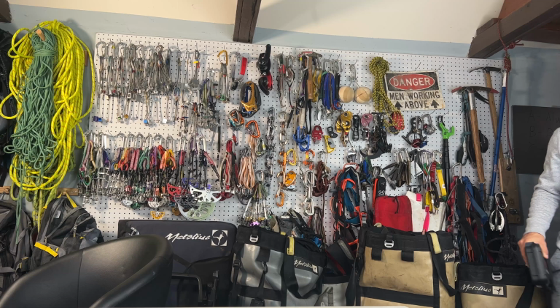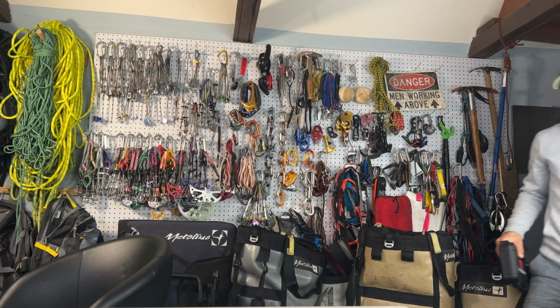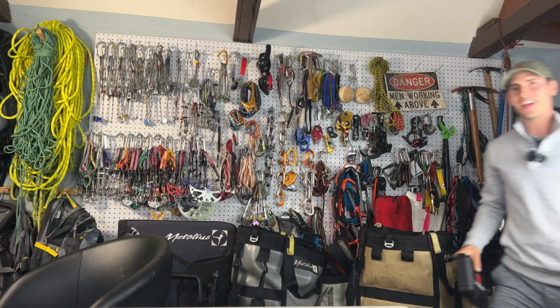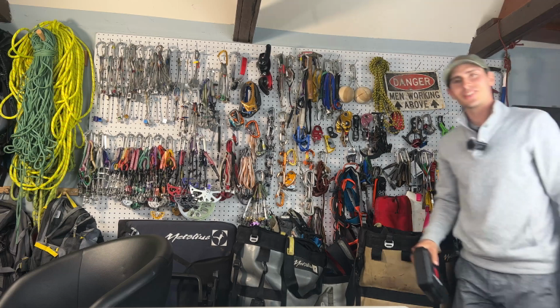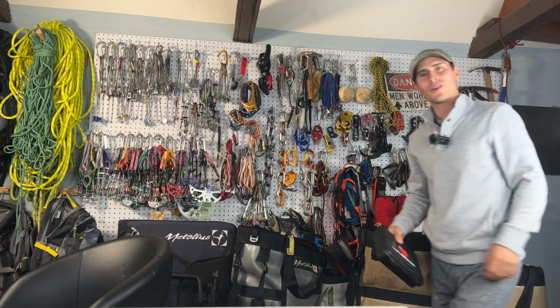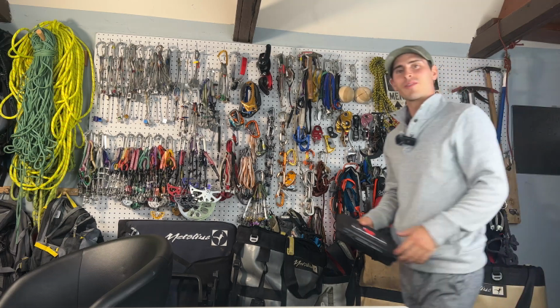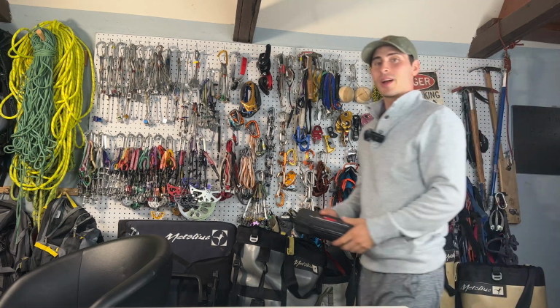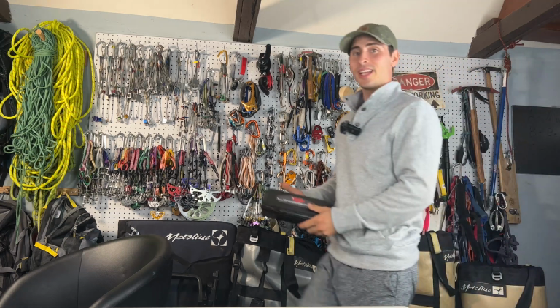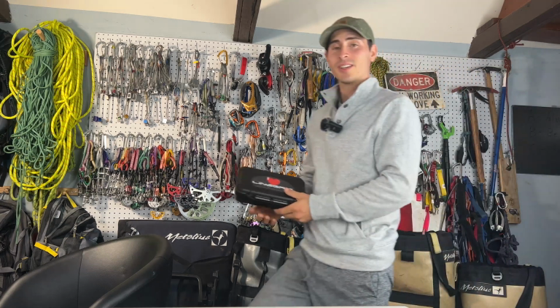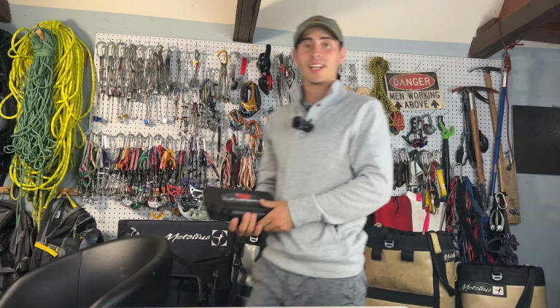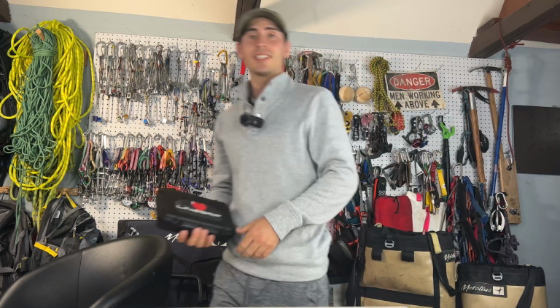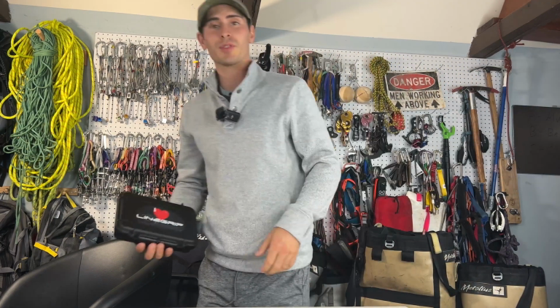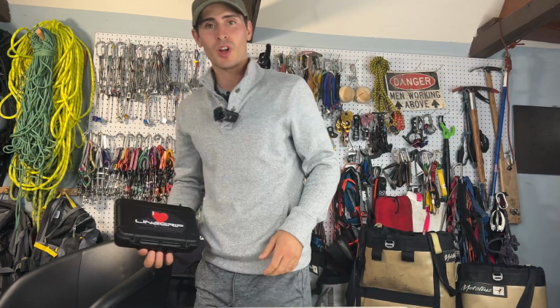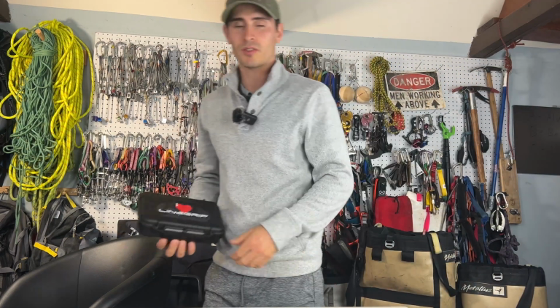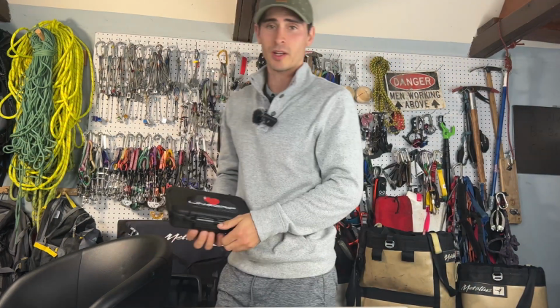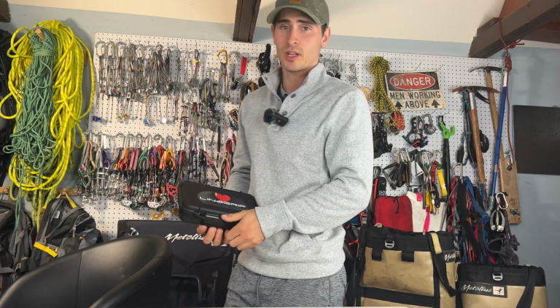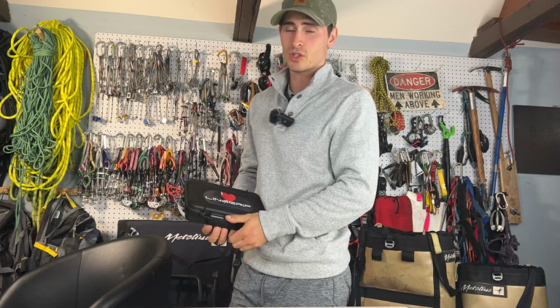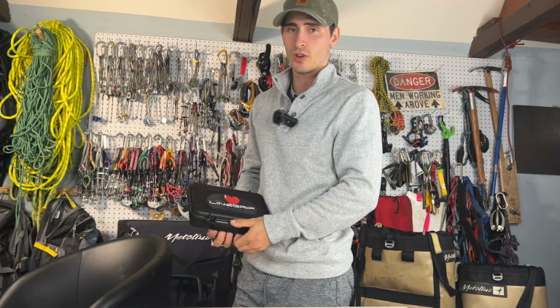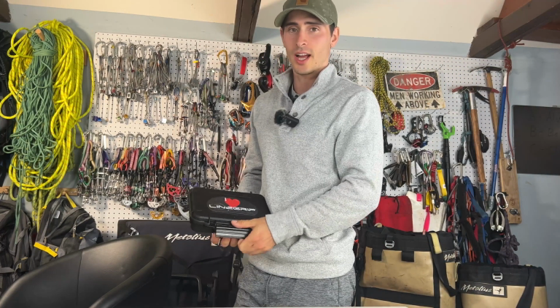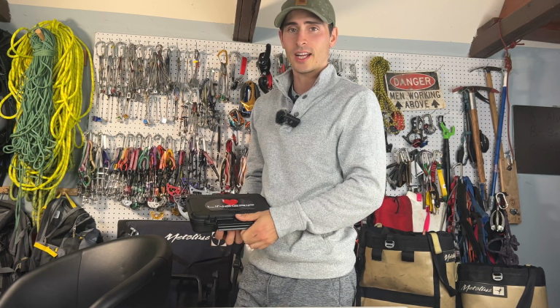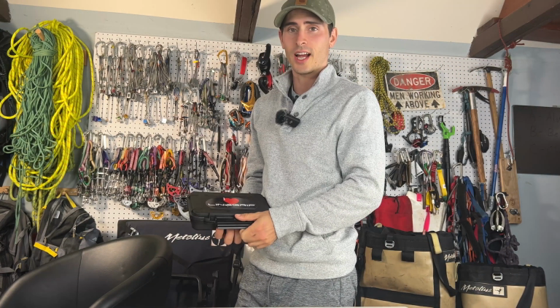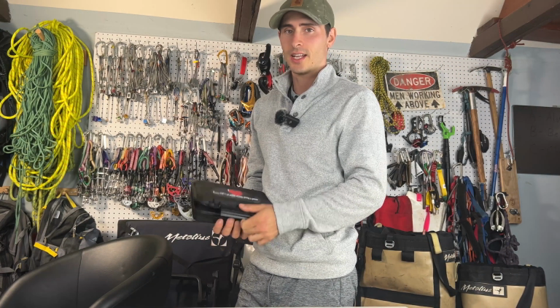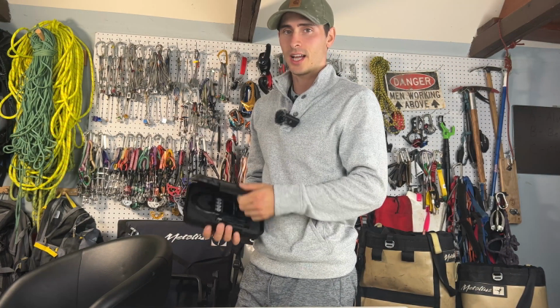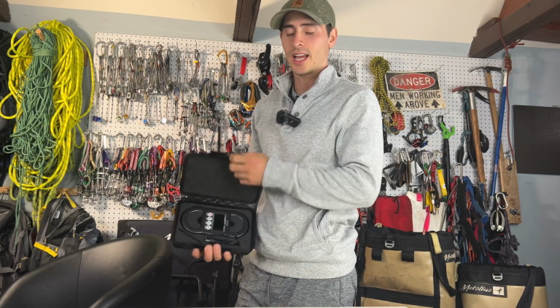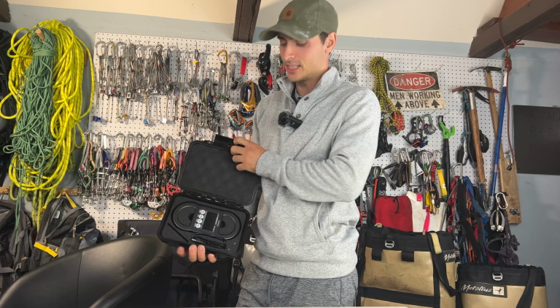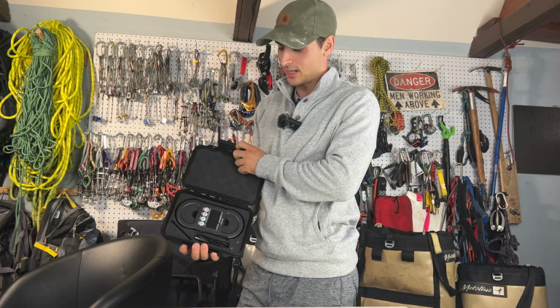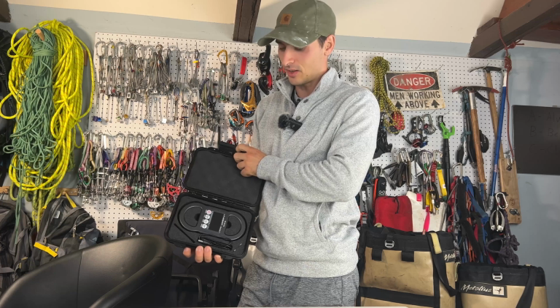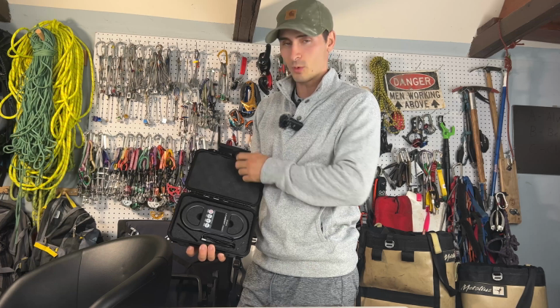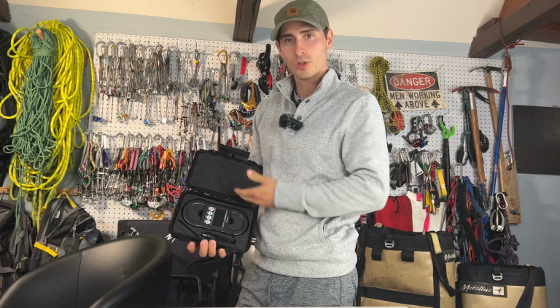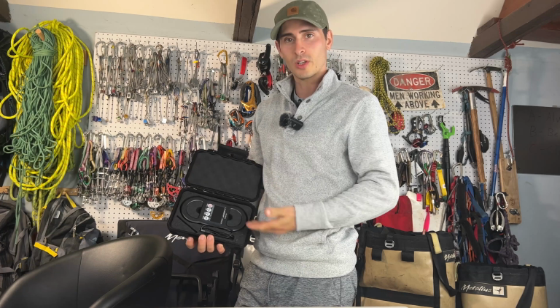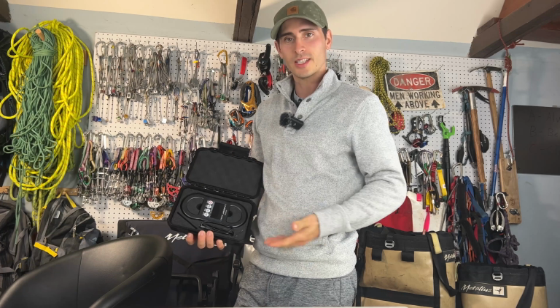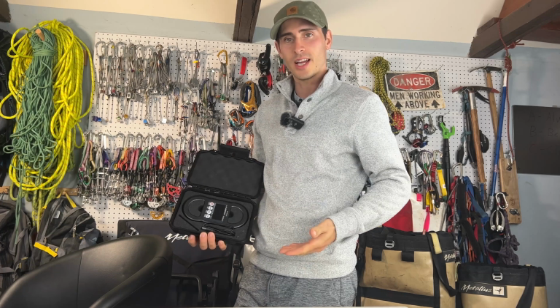How's it going everybody? On today's episode we have a special episode — I got a line scale. I'm one of the cool kids now.